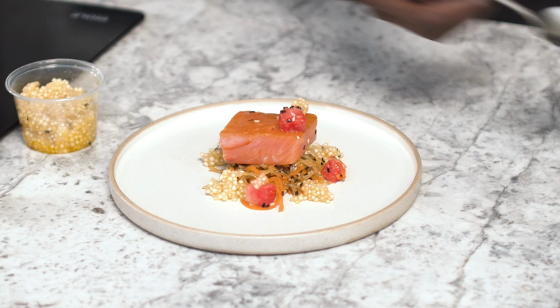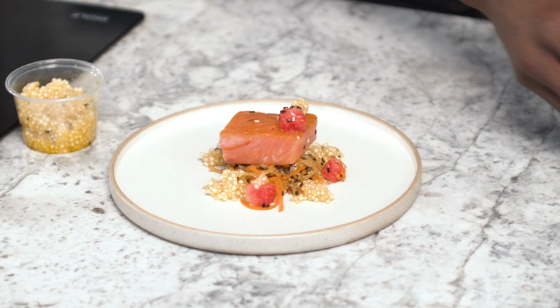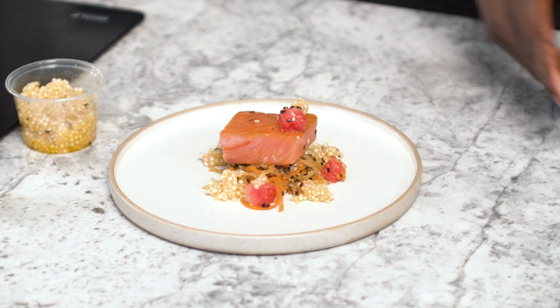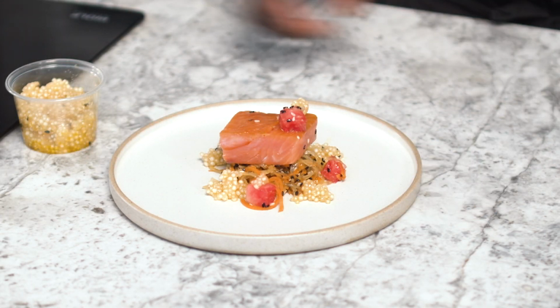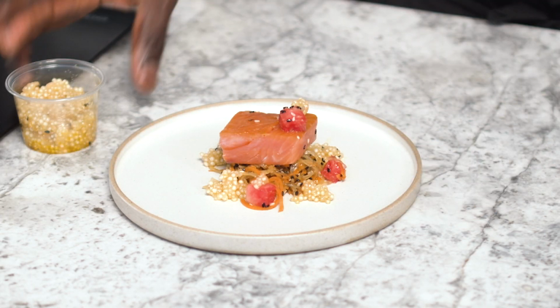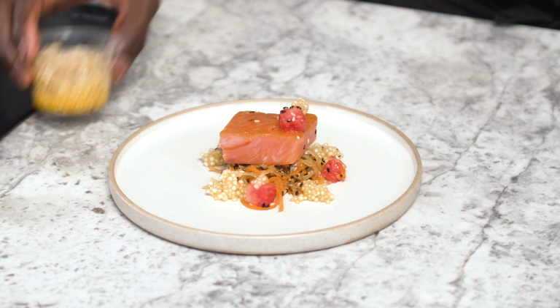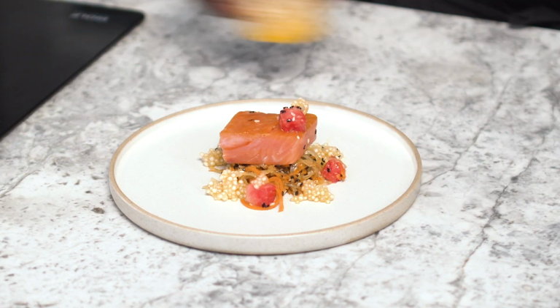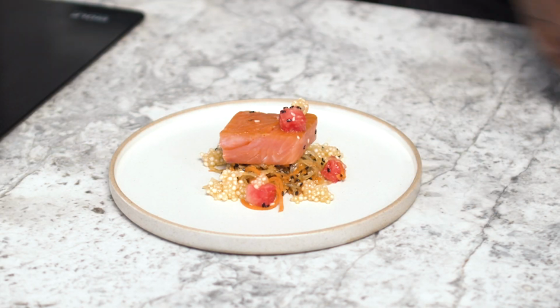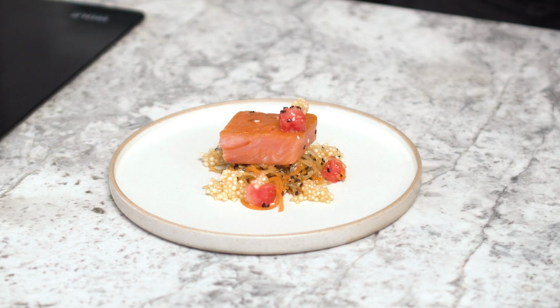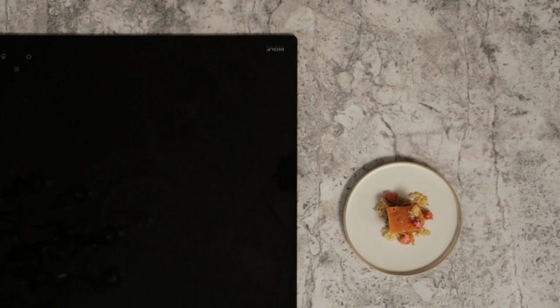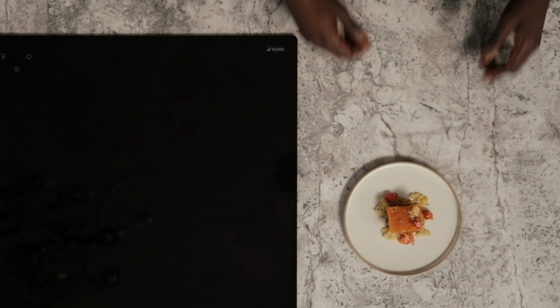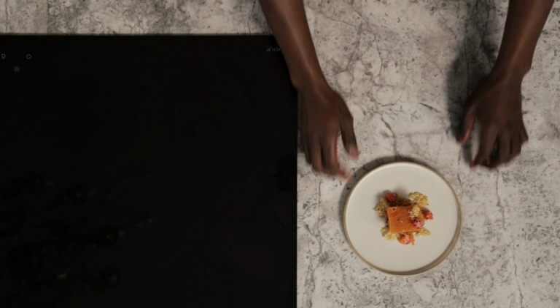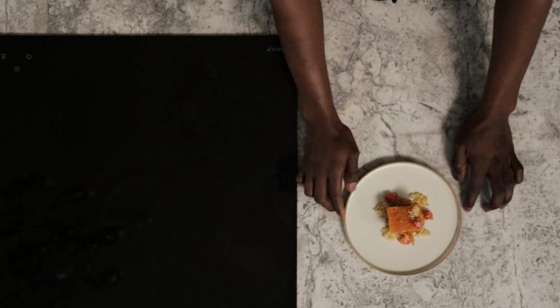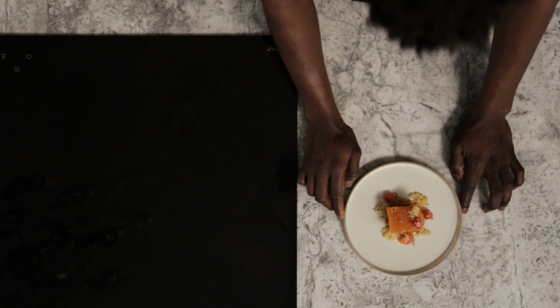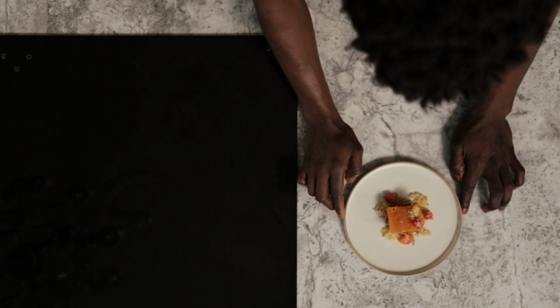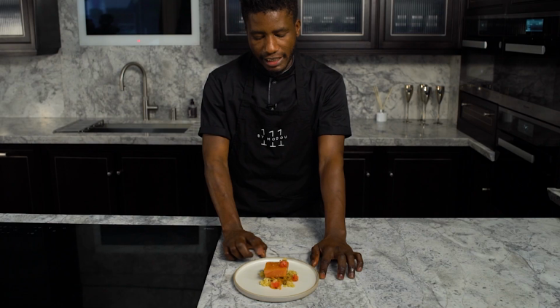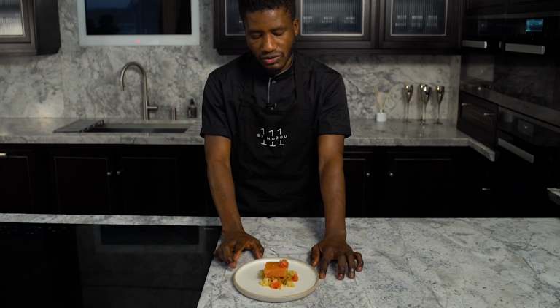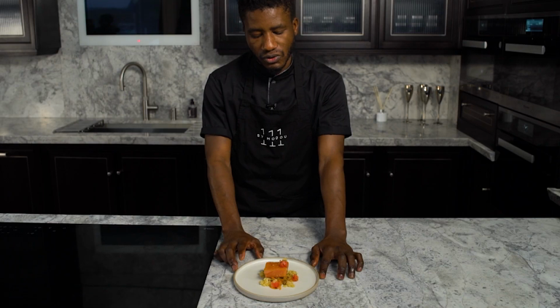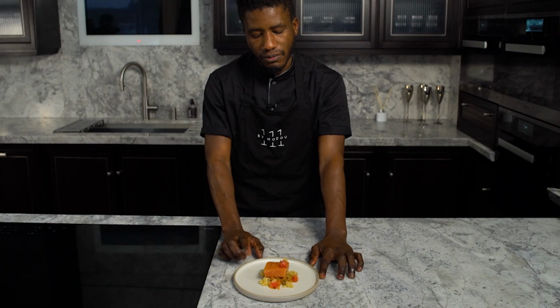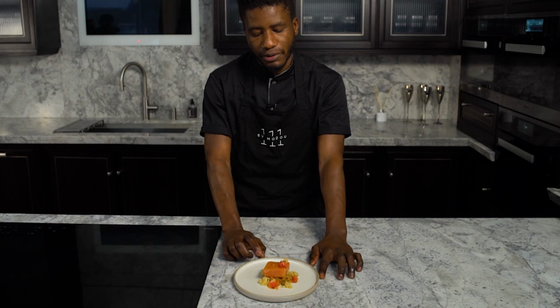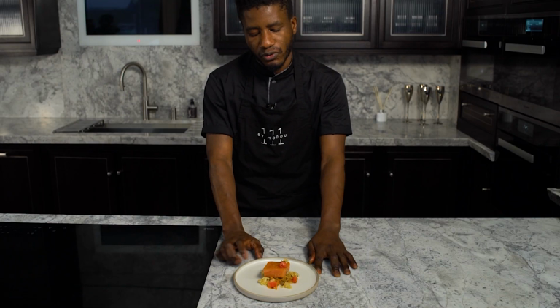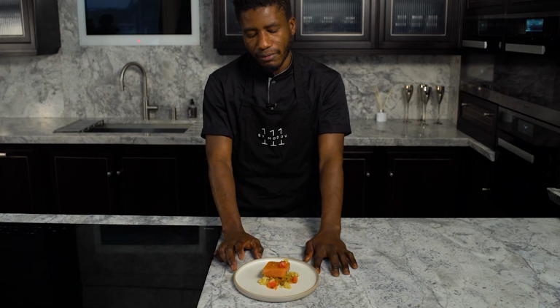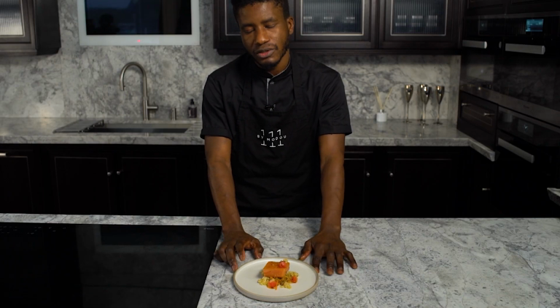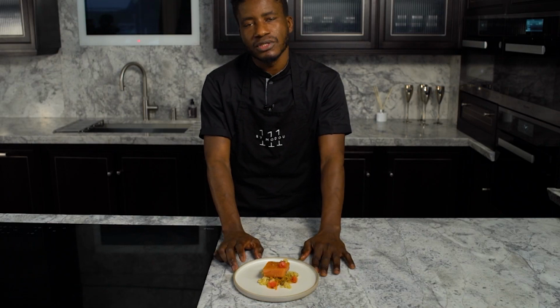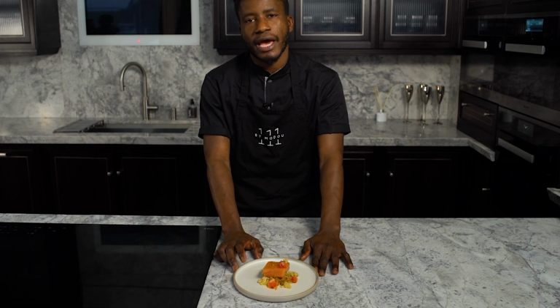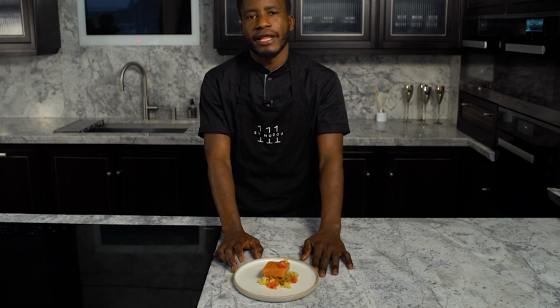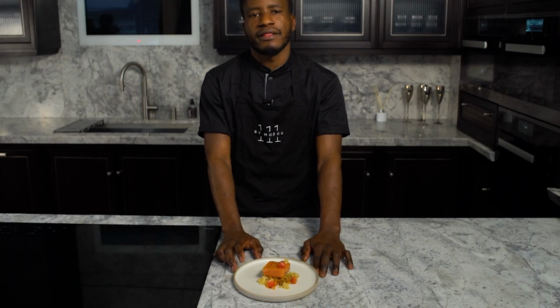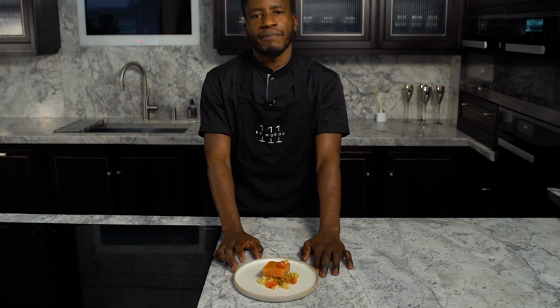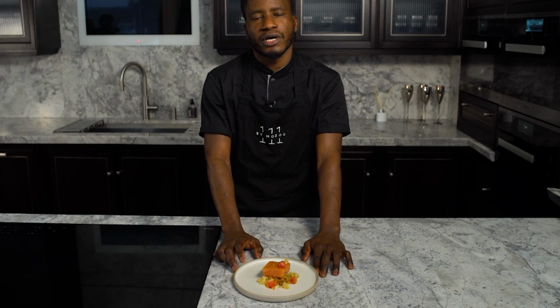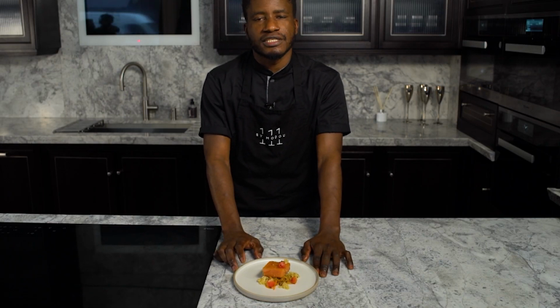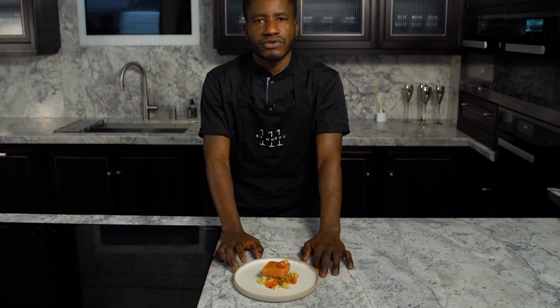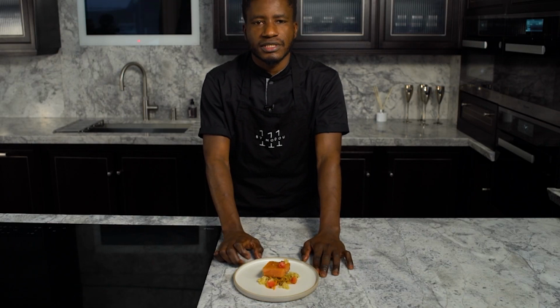So that's the second course, which is the smoked salmon, Asian slaw, pickled watermelons, and tapioca and sesame dressing.